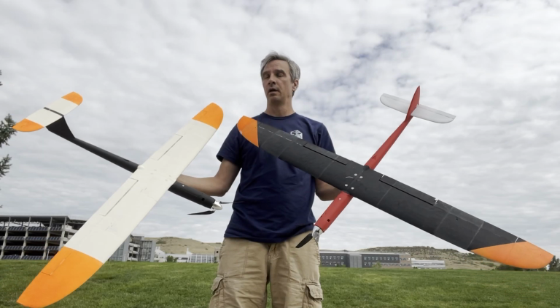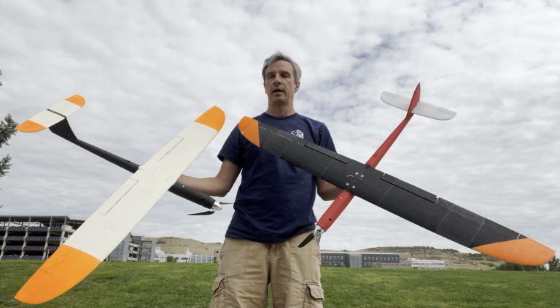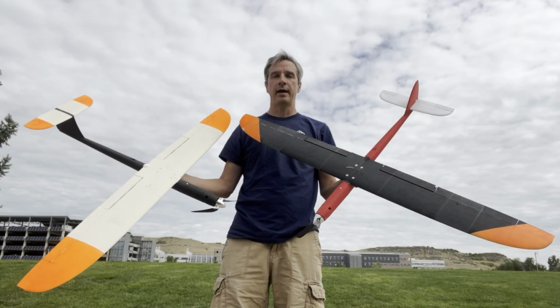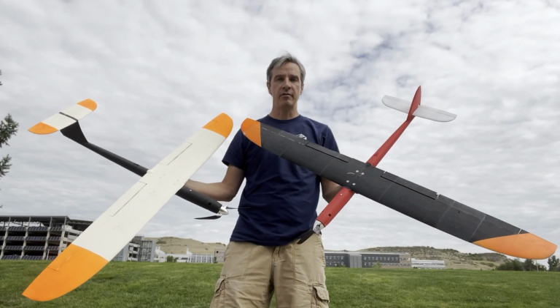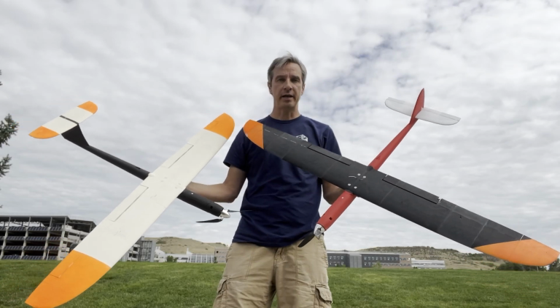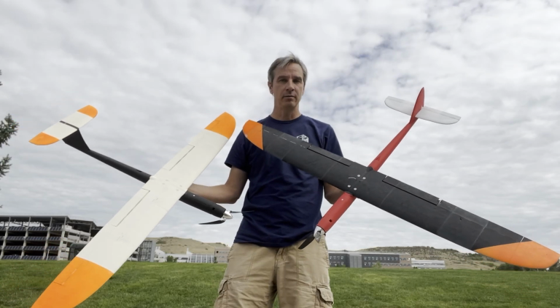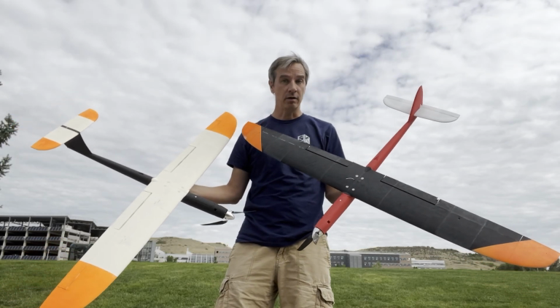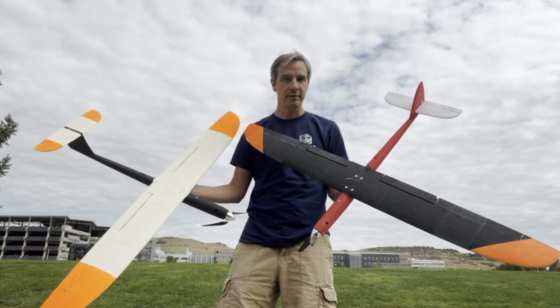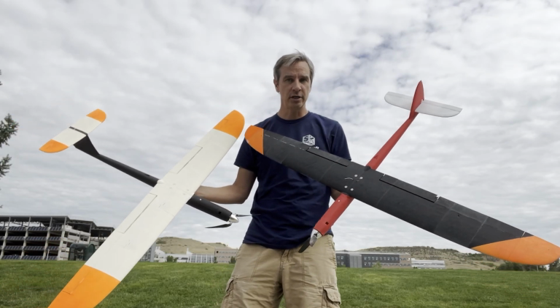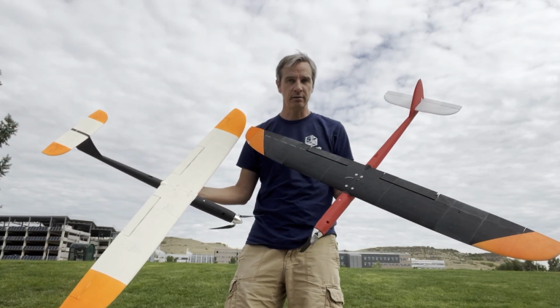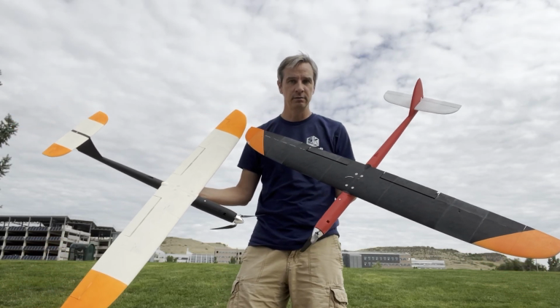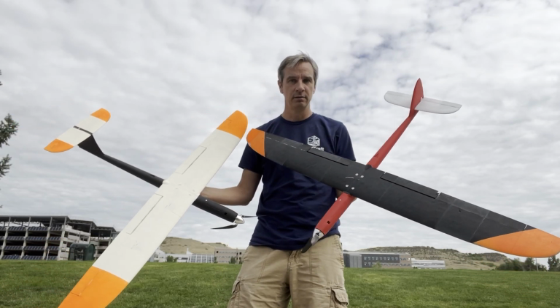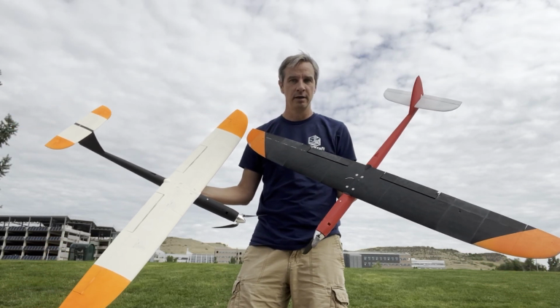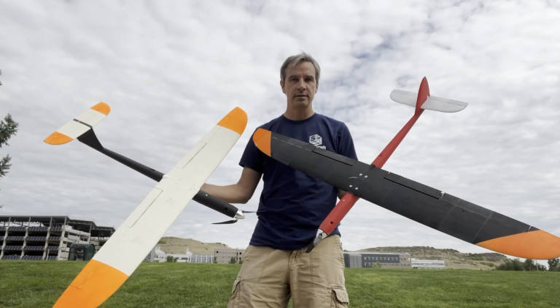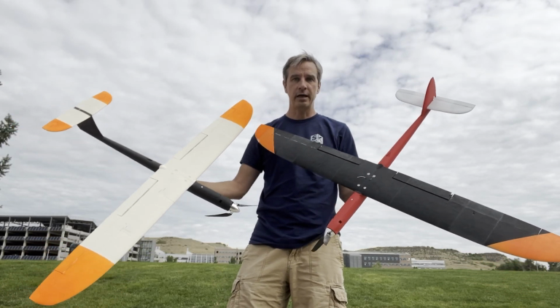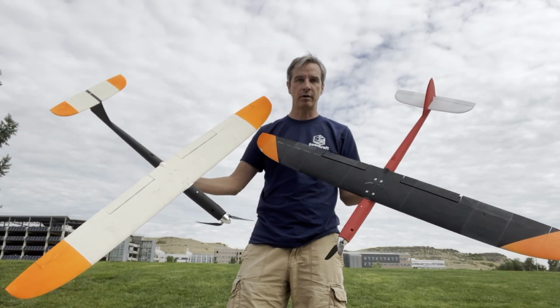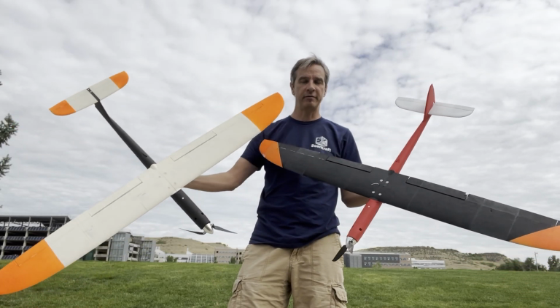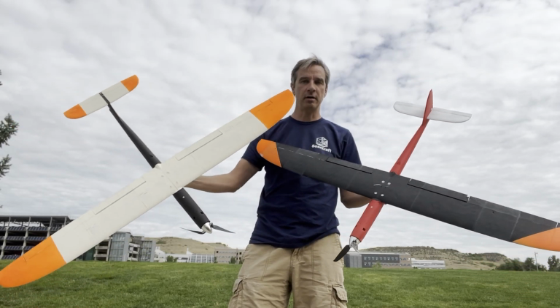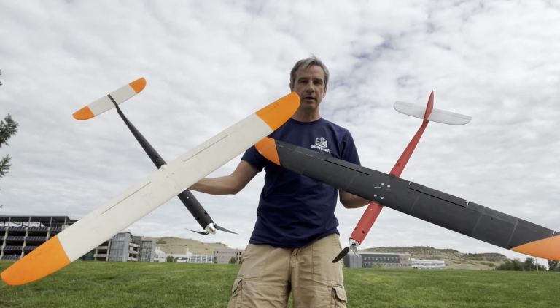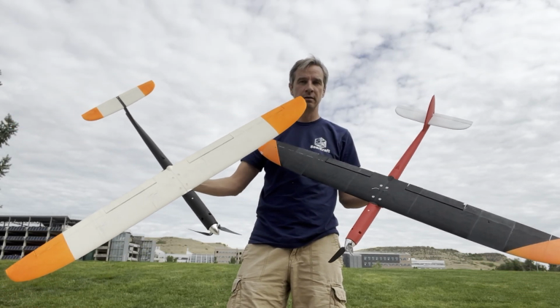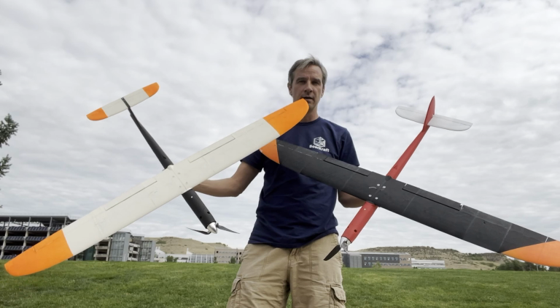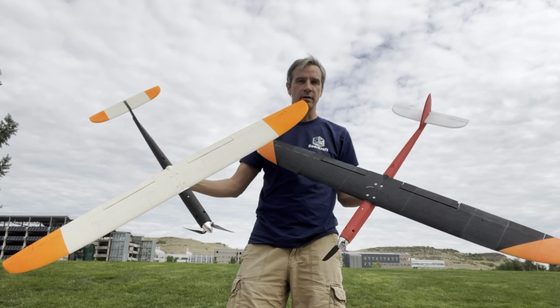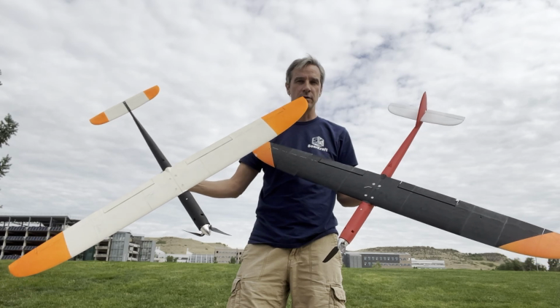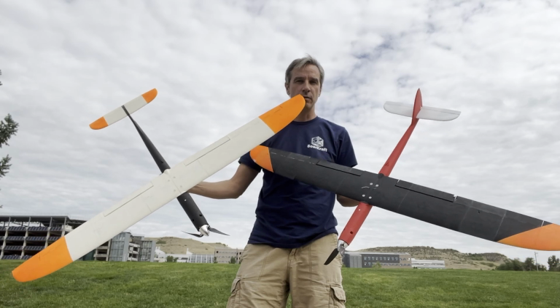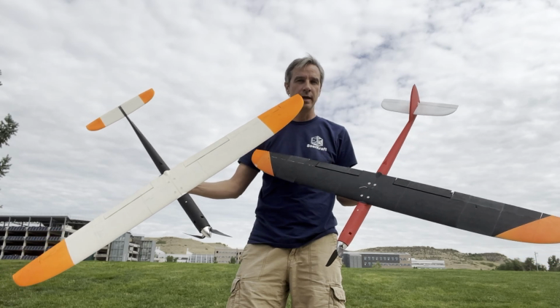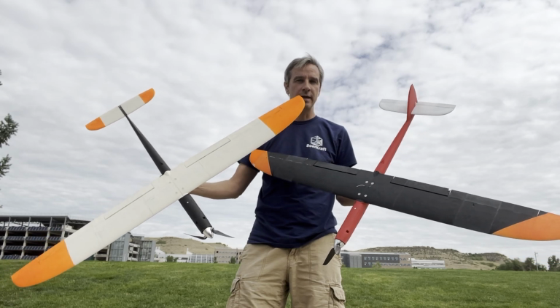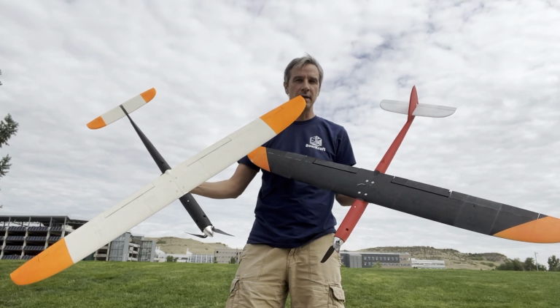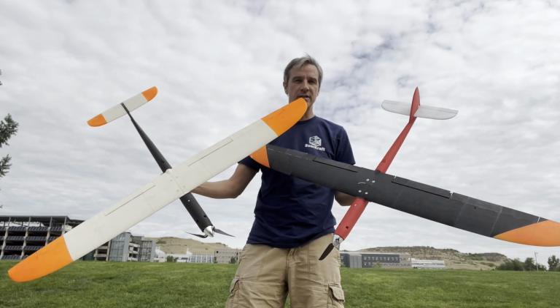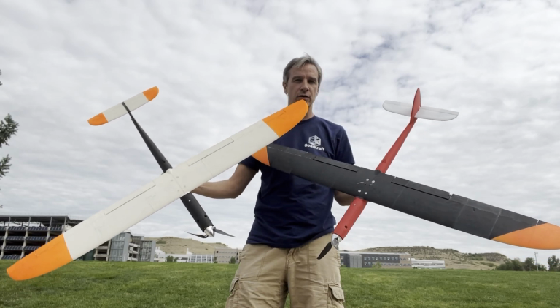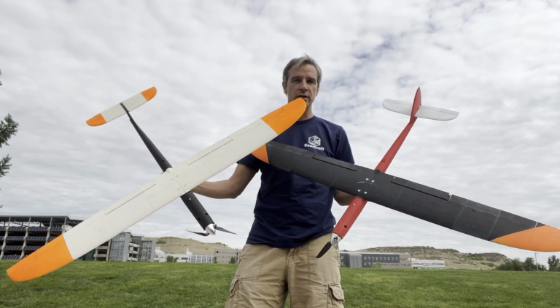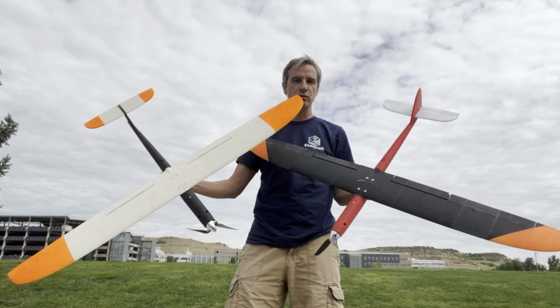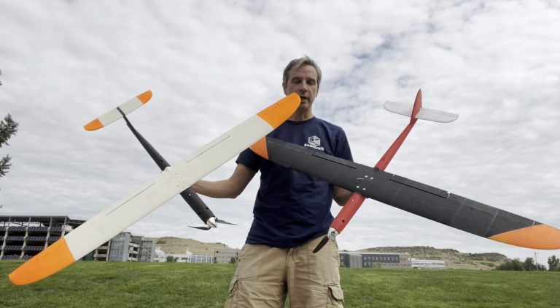Hey everybody, welcome to the channel. Today we're going to be flying the new MH-32 wing.